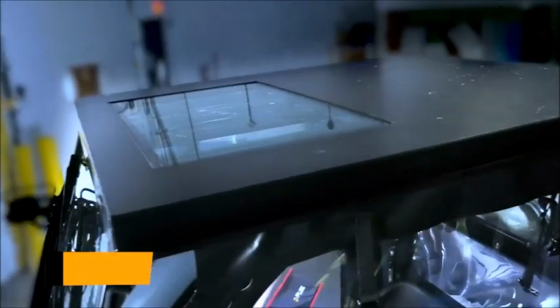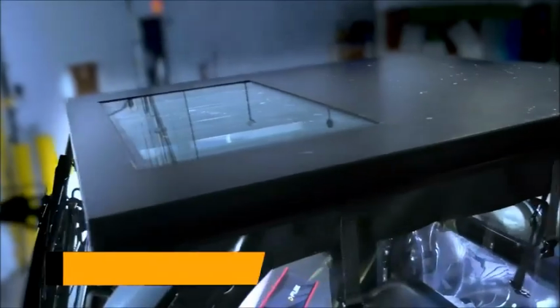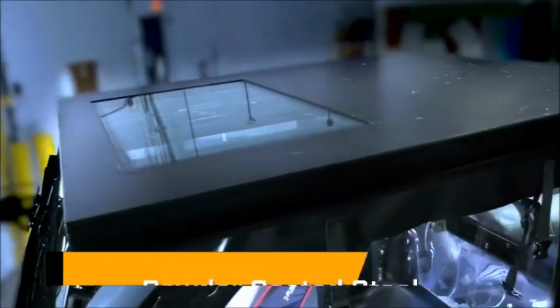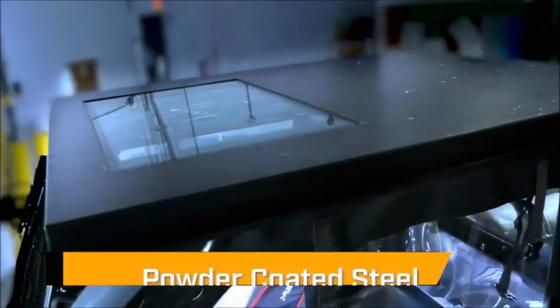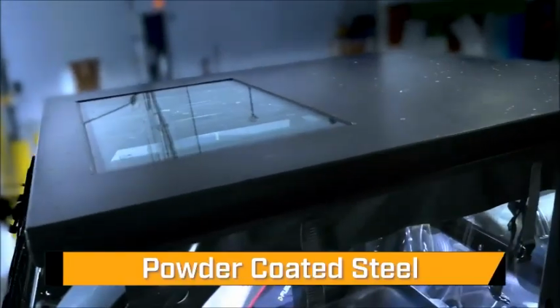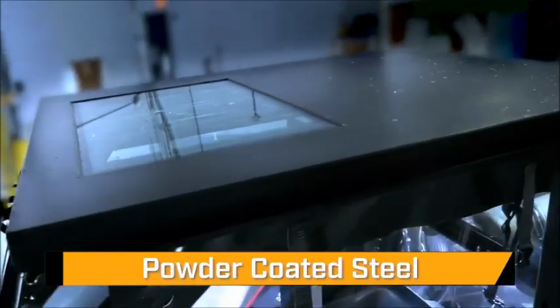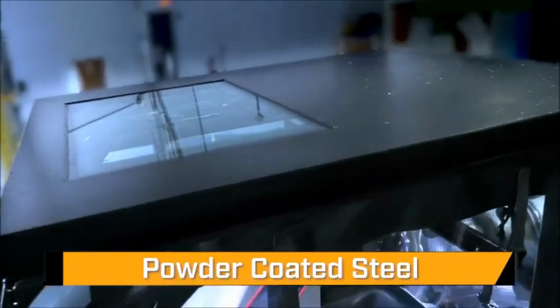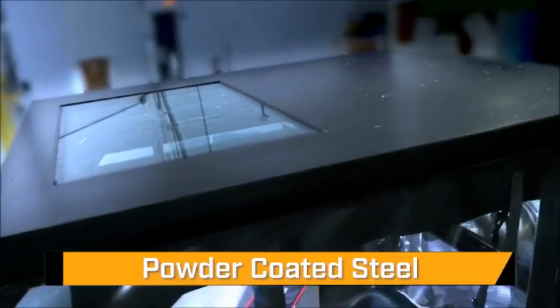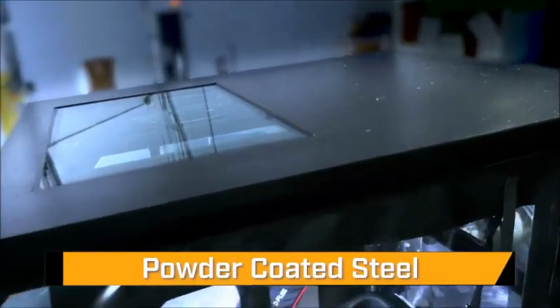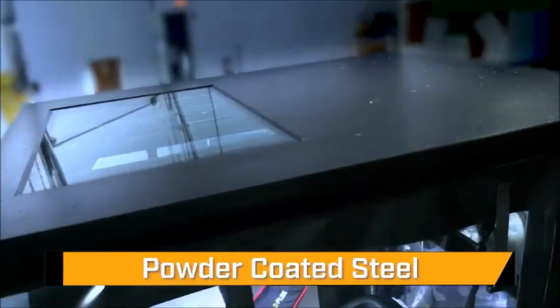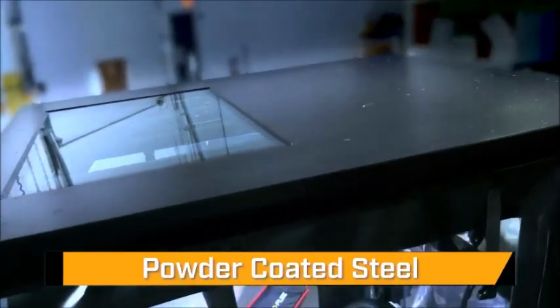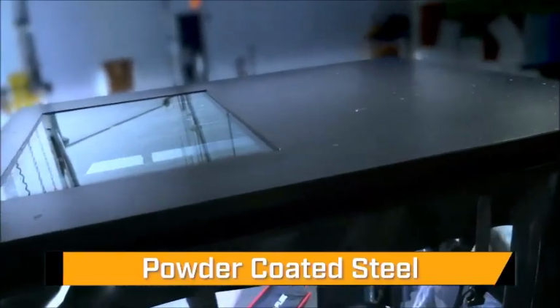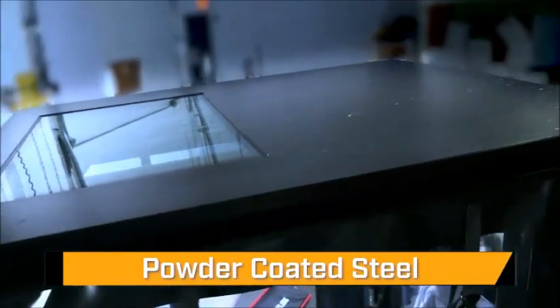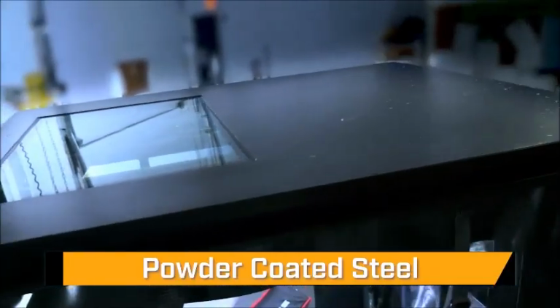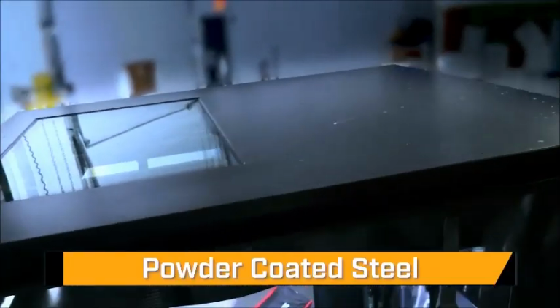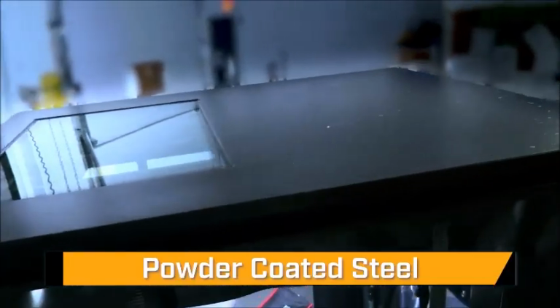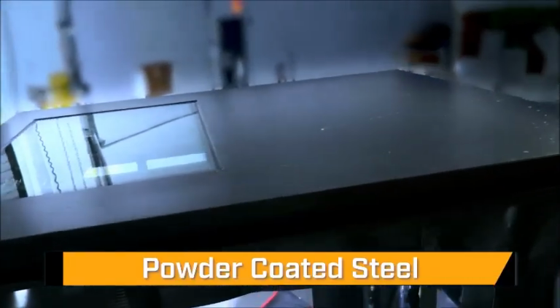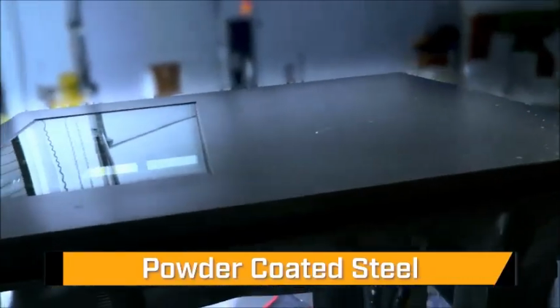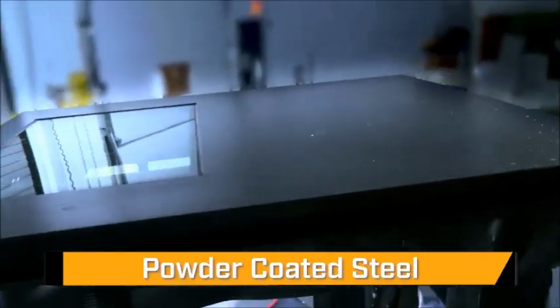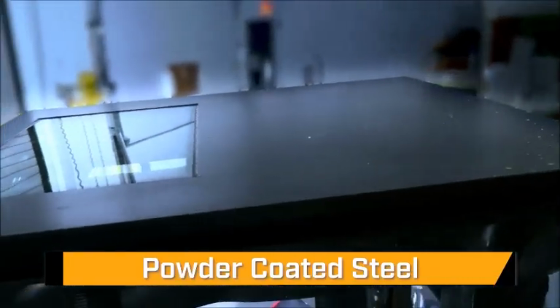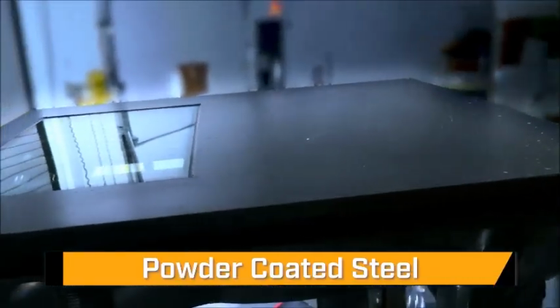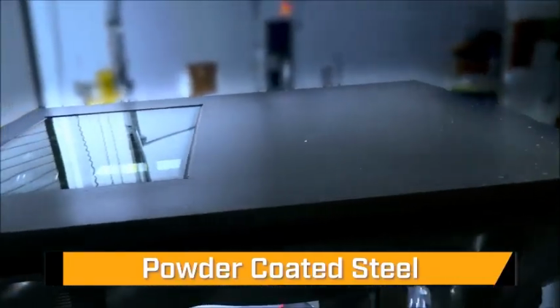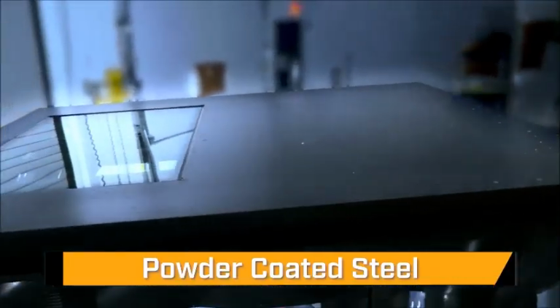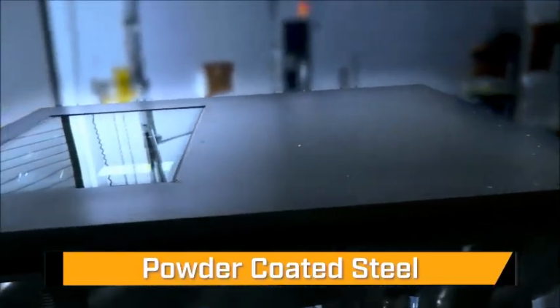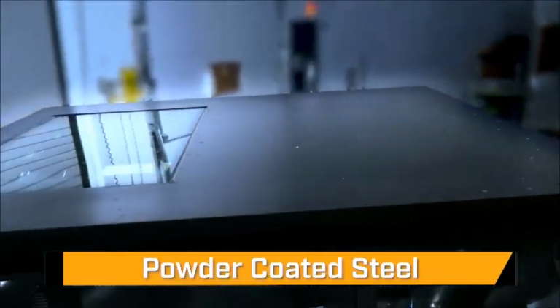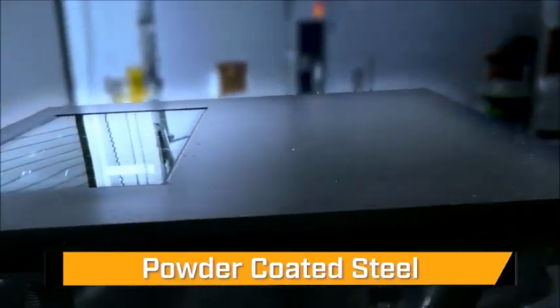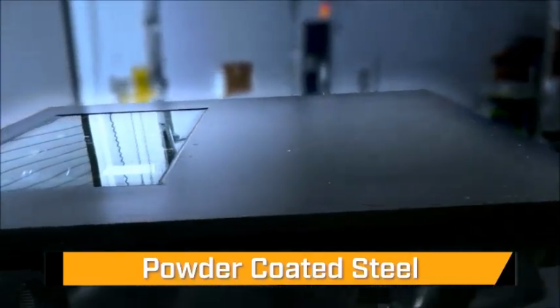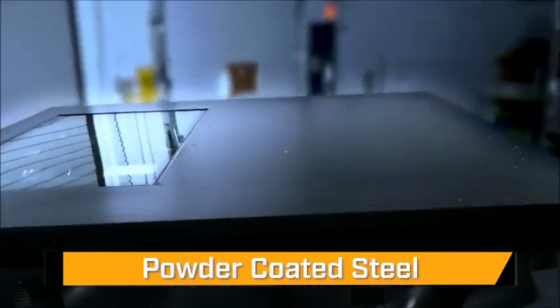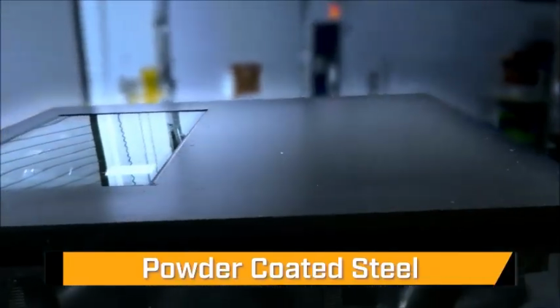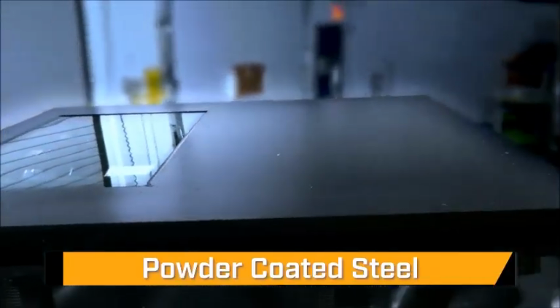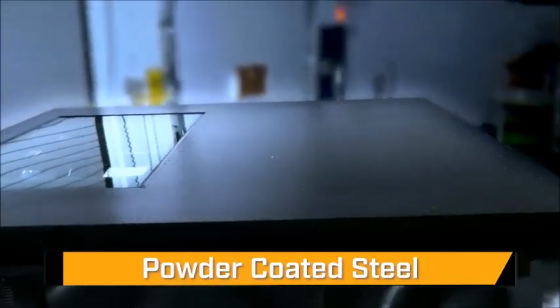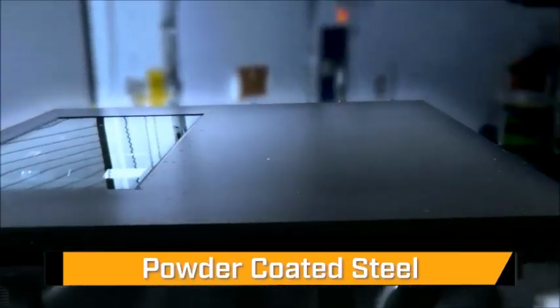Built from powder-coated steel with tempered safety glass construction, TuffCab panels are built to last.